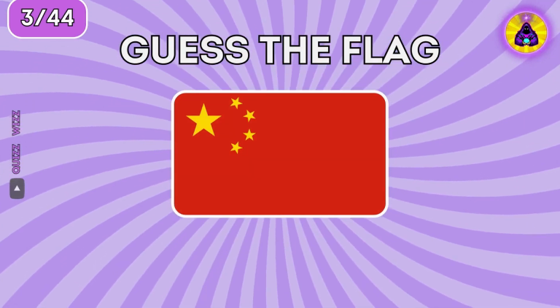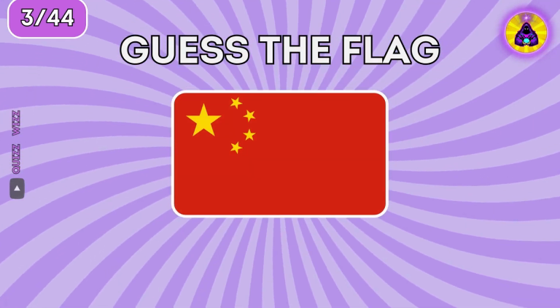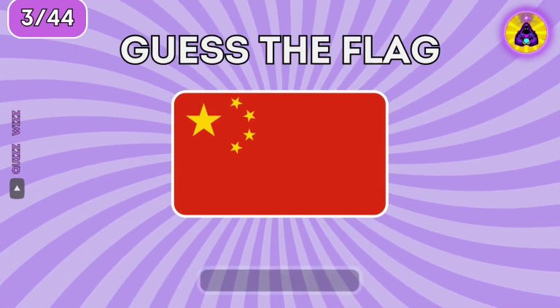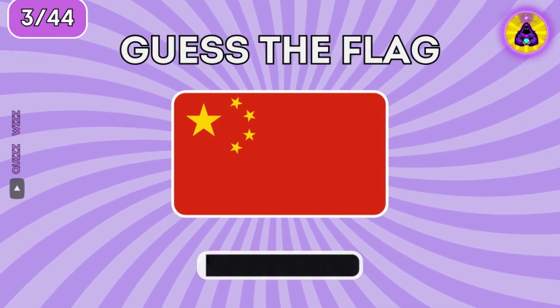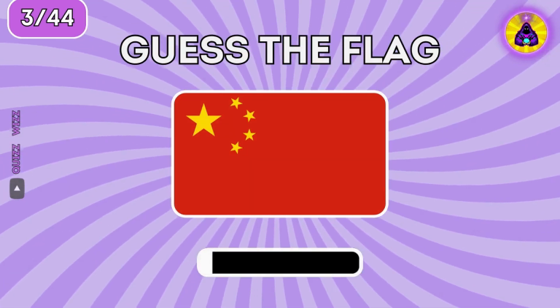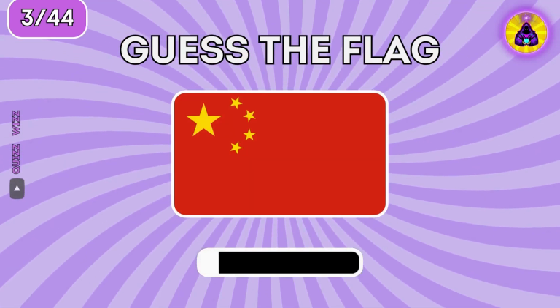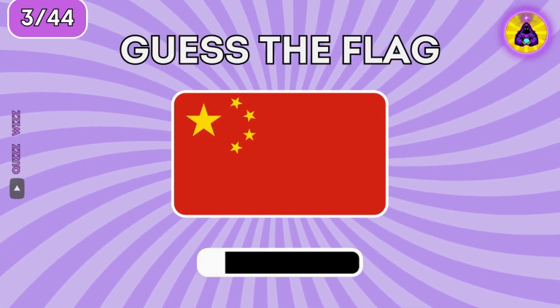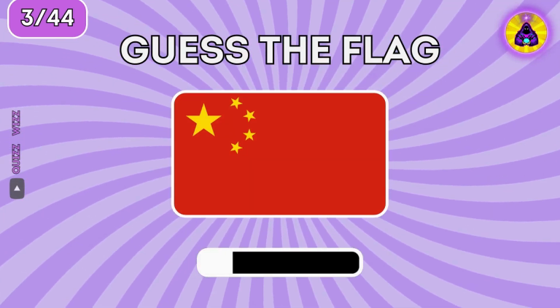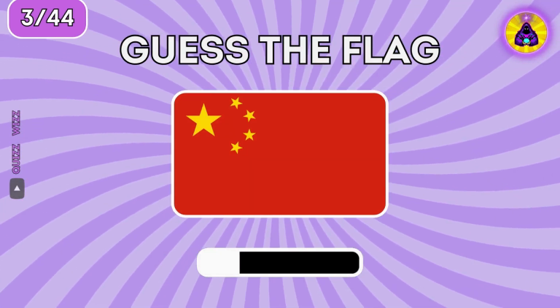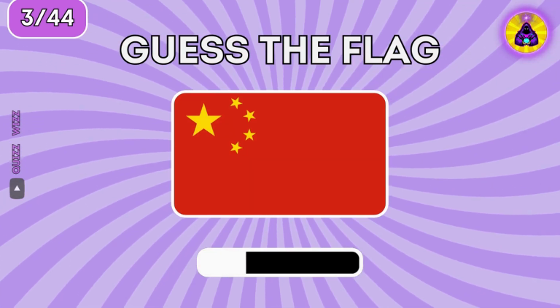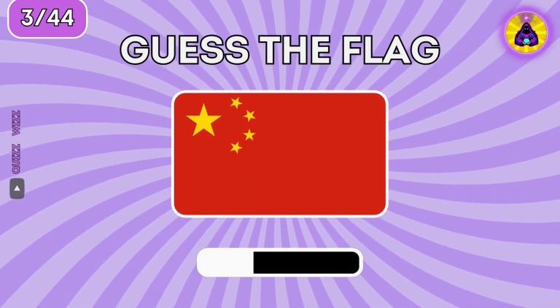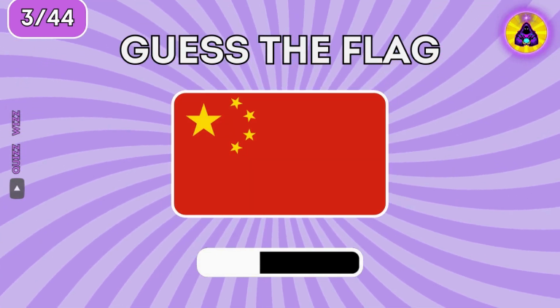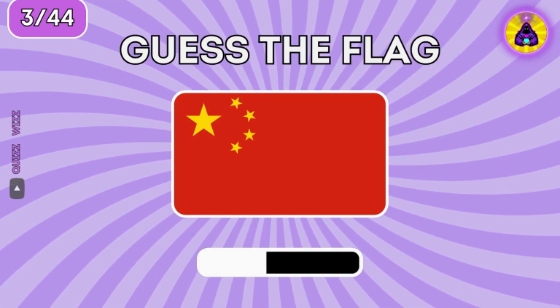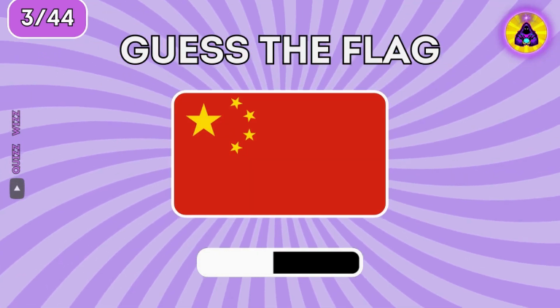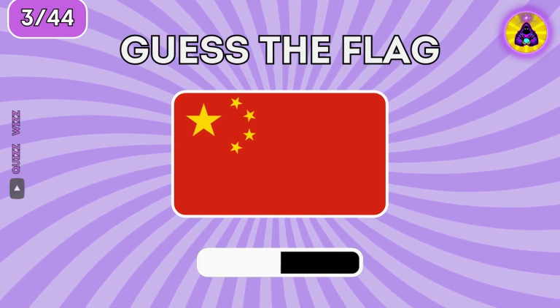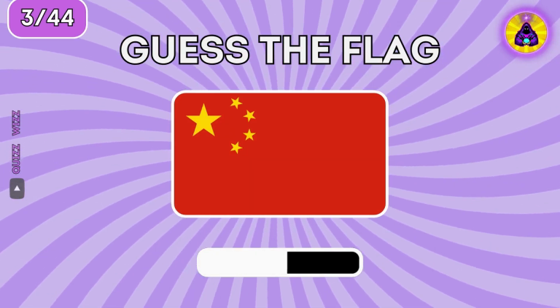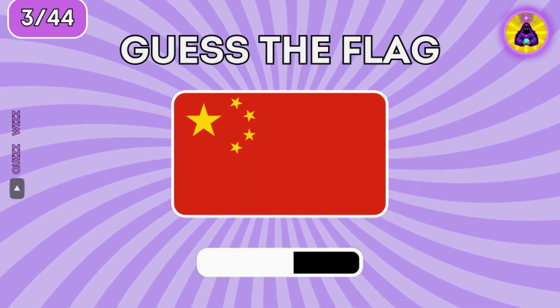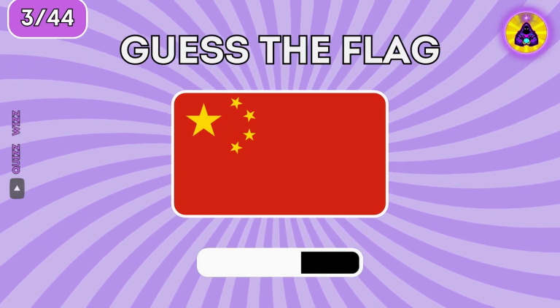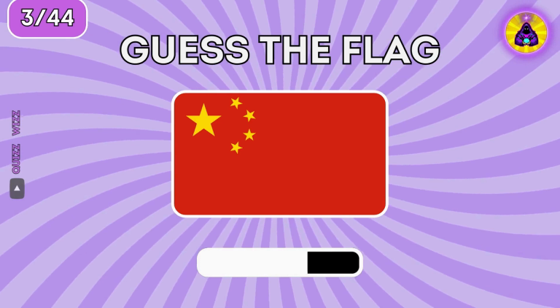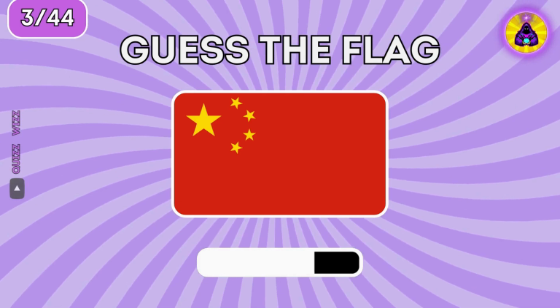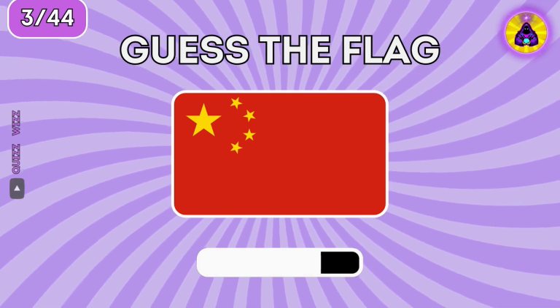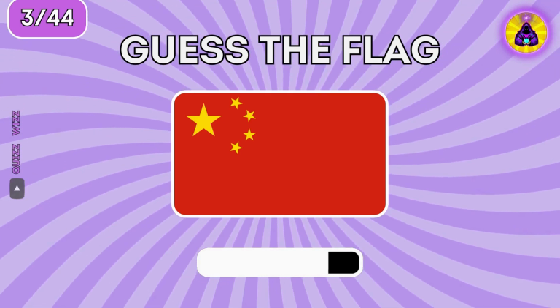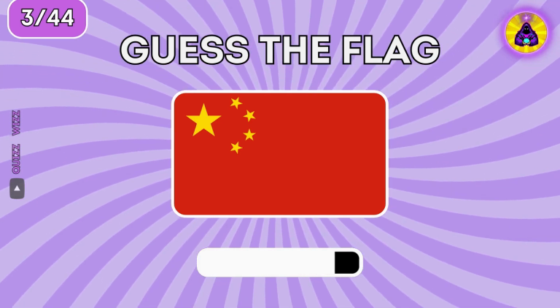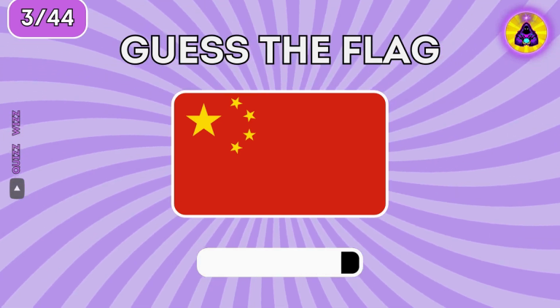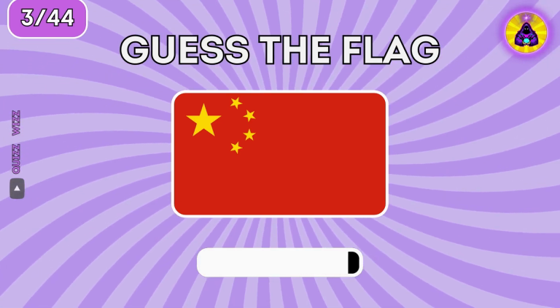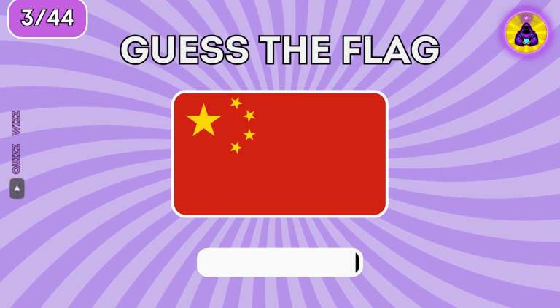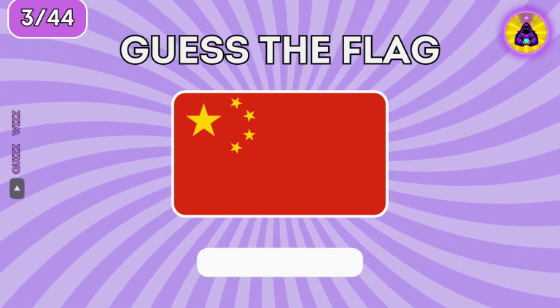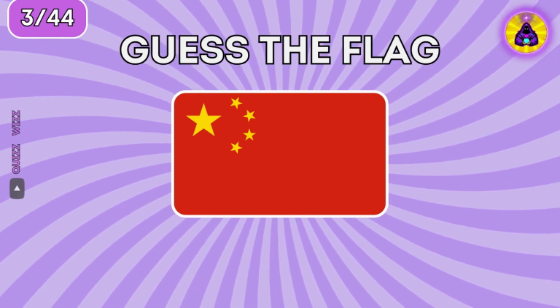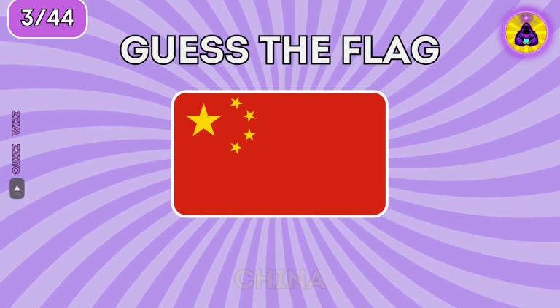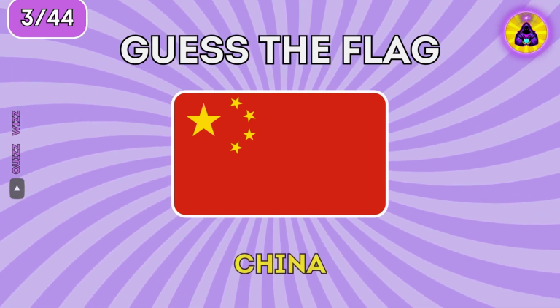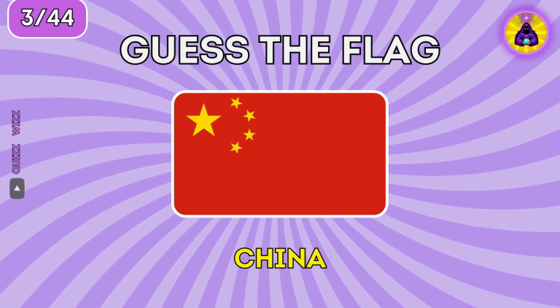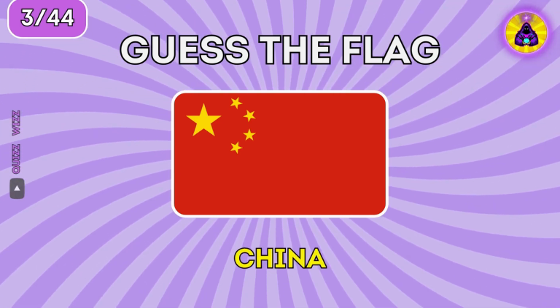Do you know what flag this is? It's China.